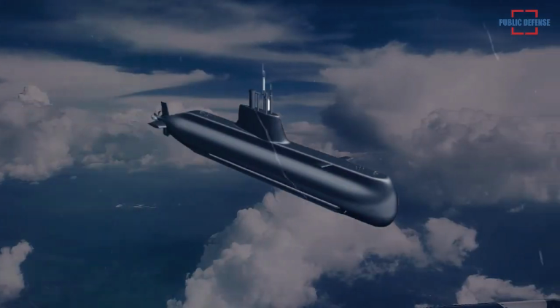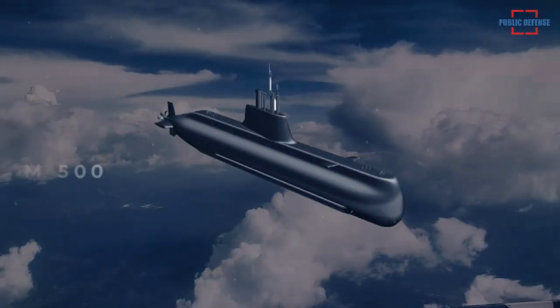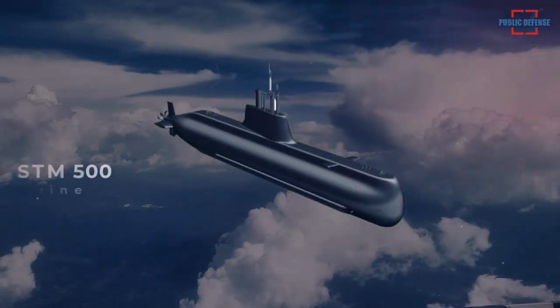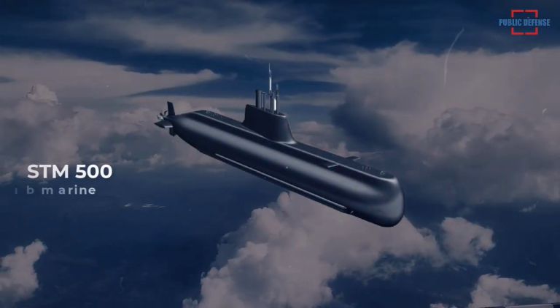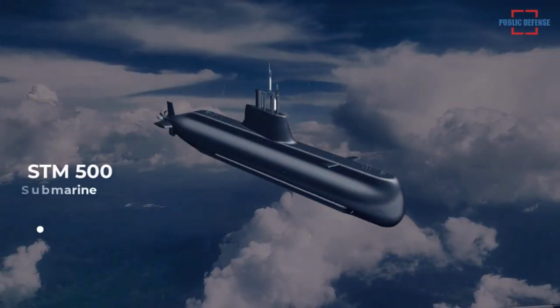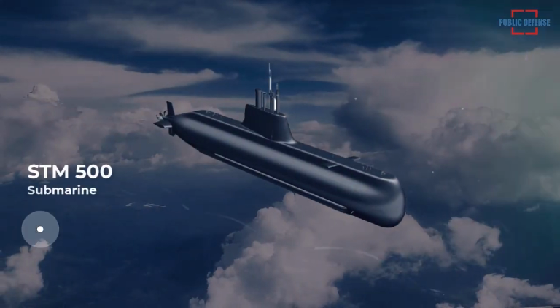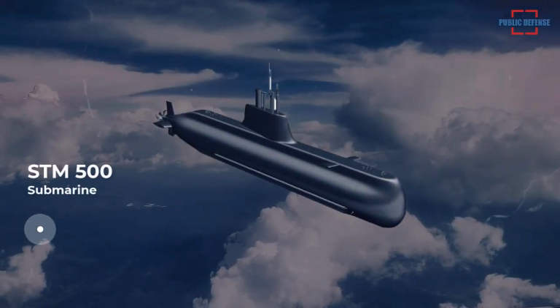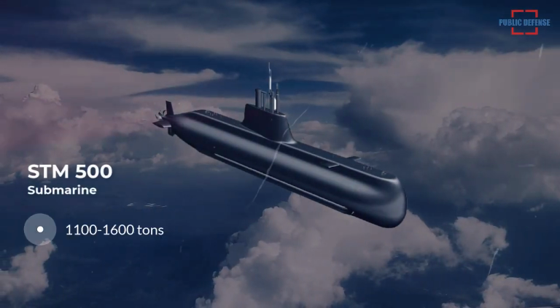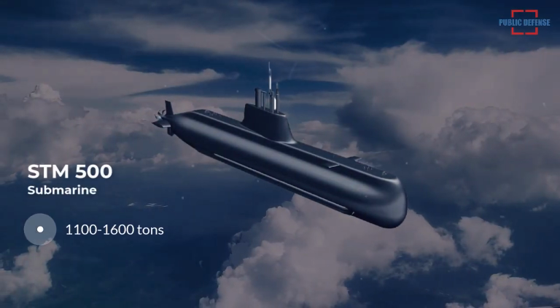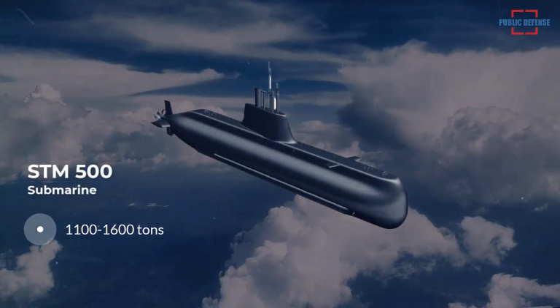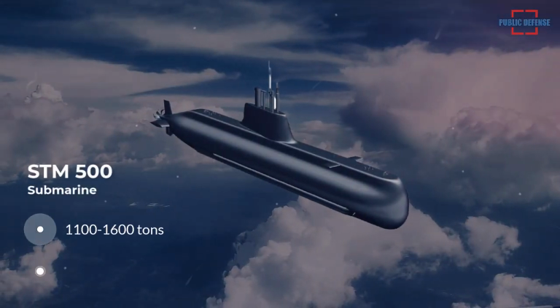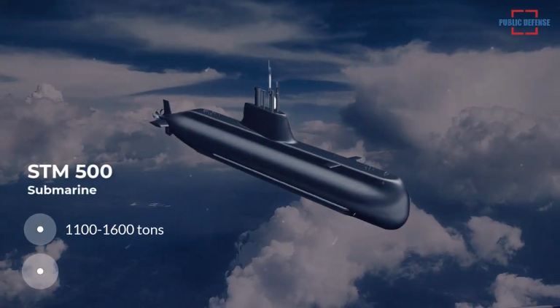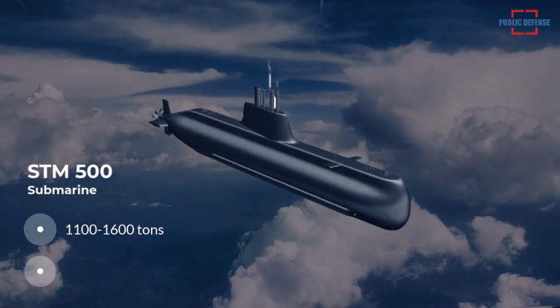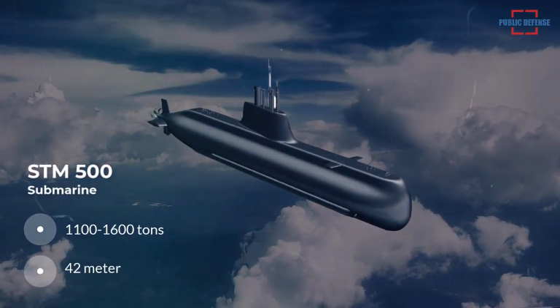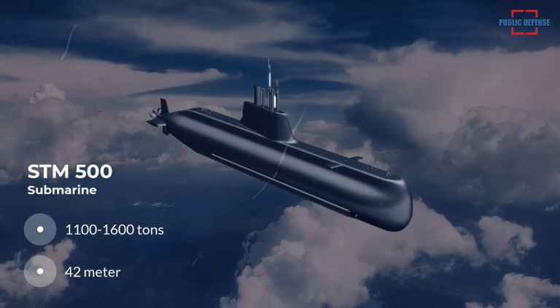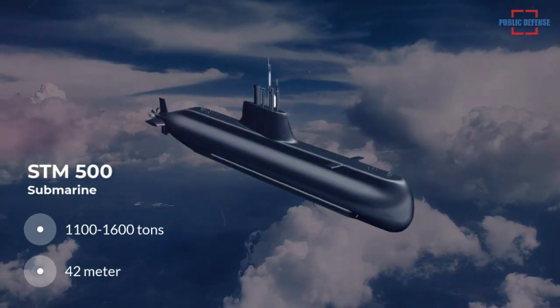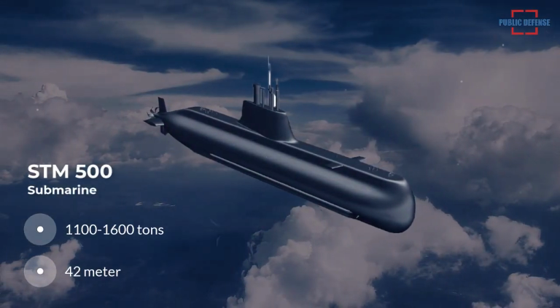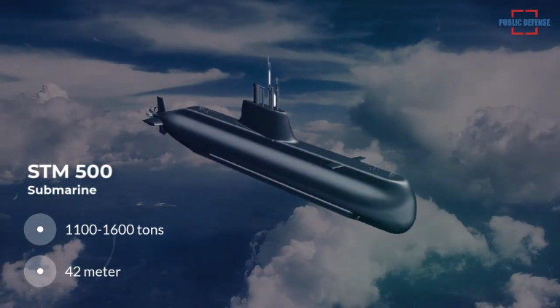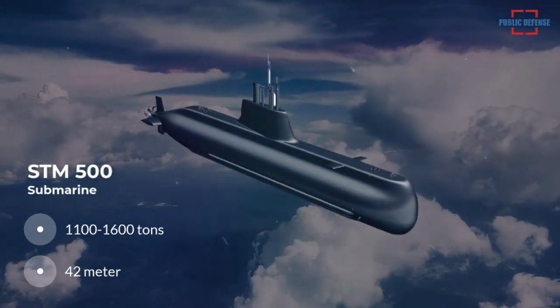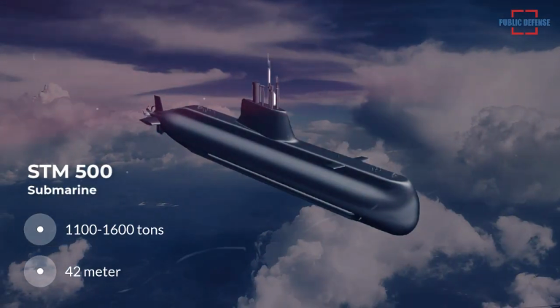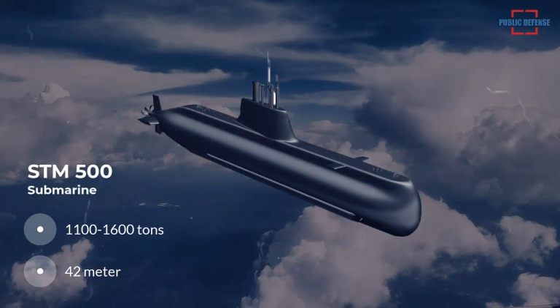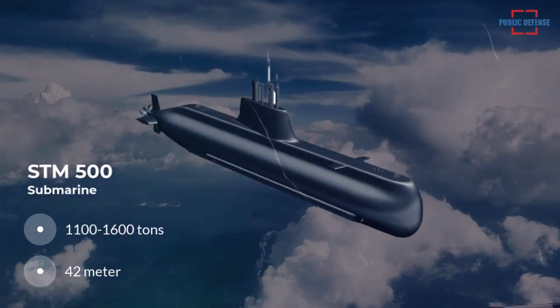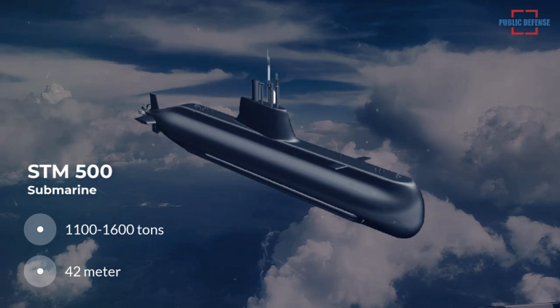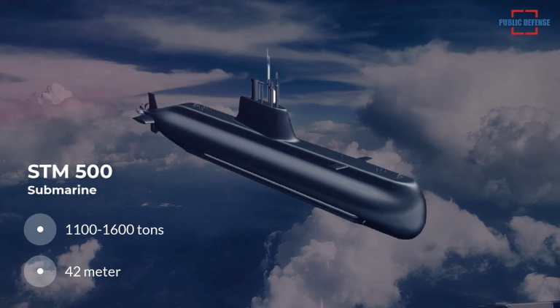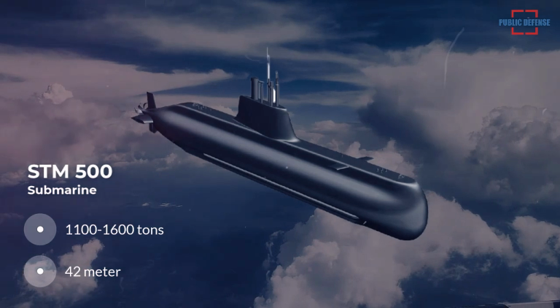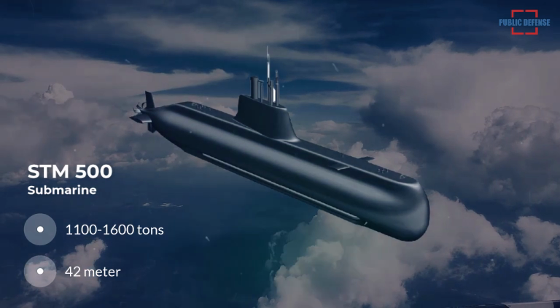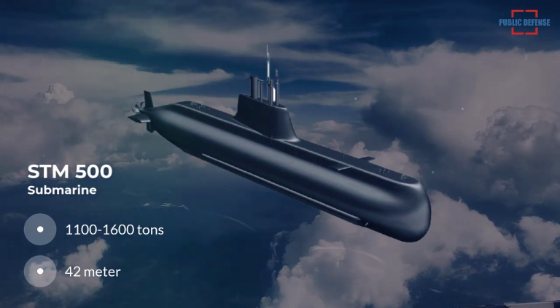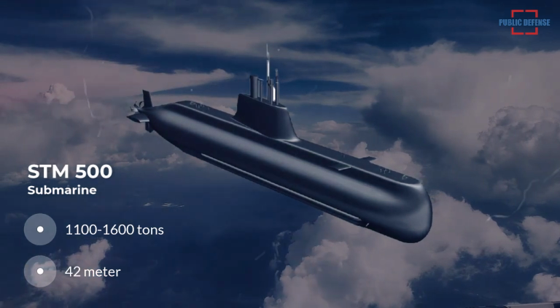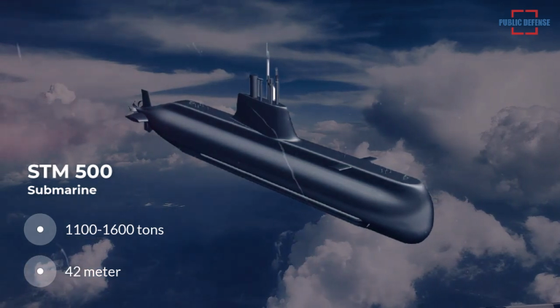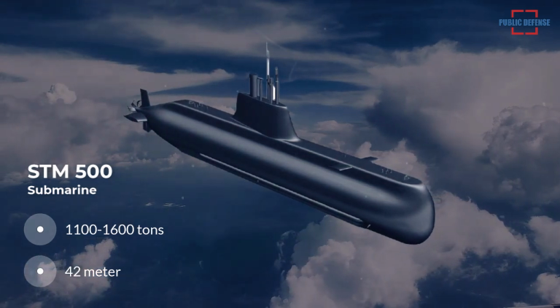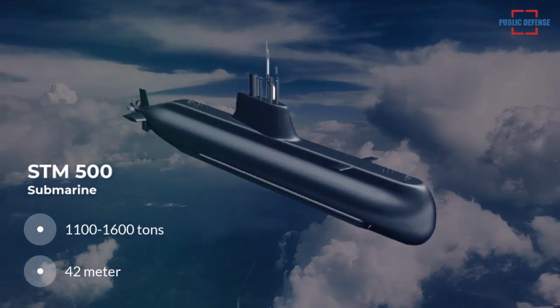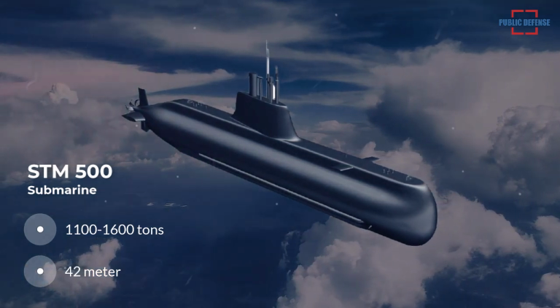According to DefenseTurk.net, the 42-meter-long STM-500 will be a diesel-electric submarine developed for shallow waters.